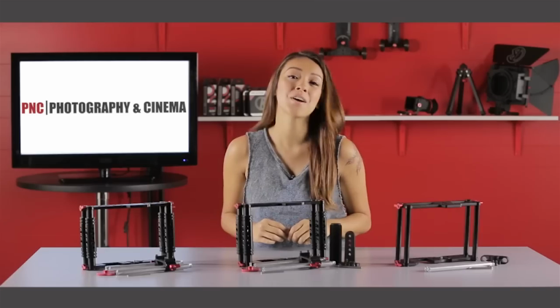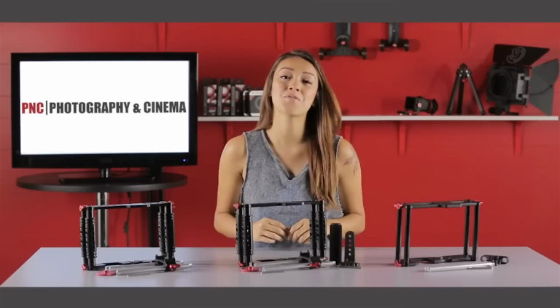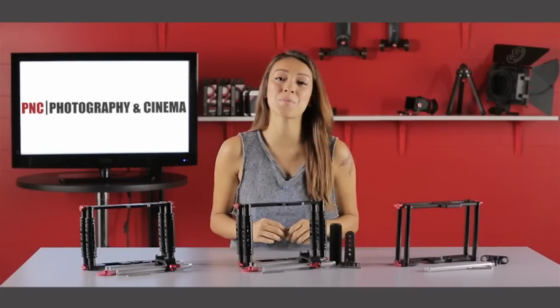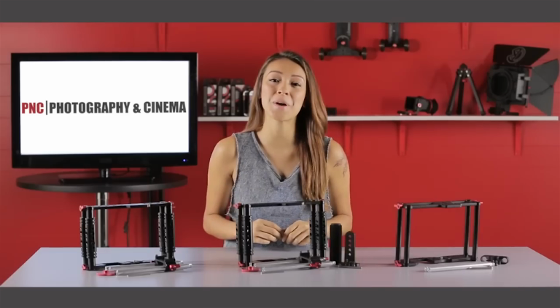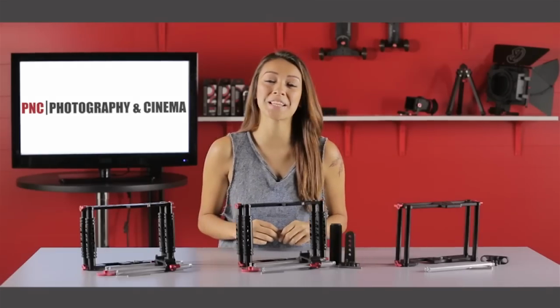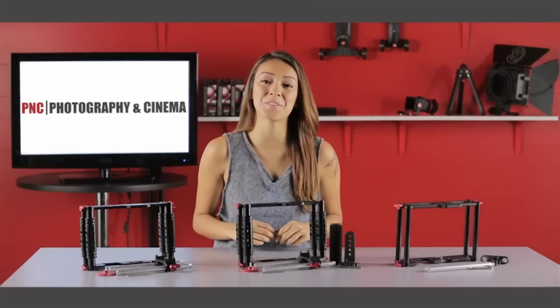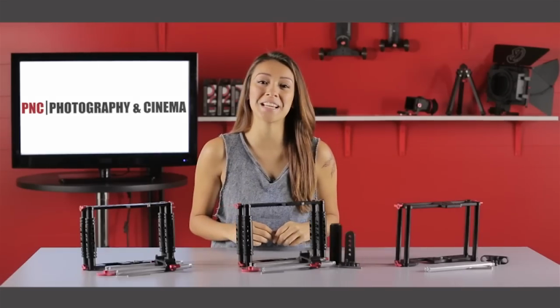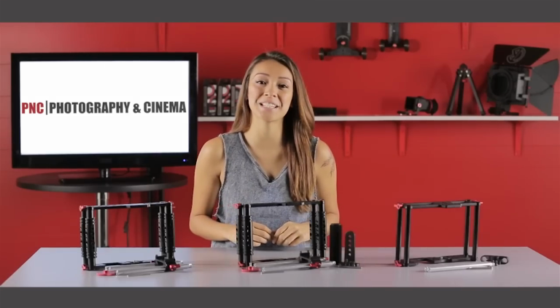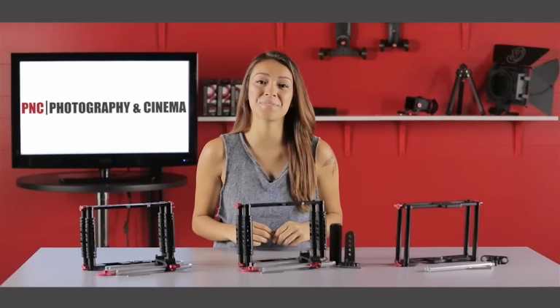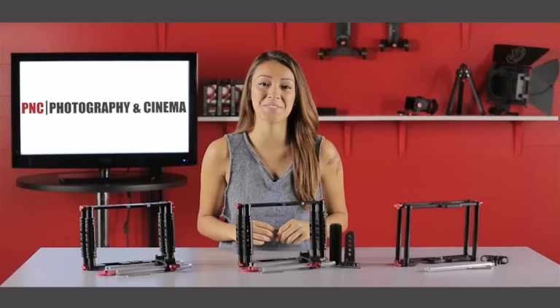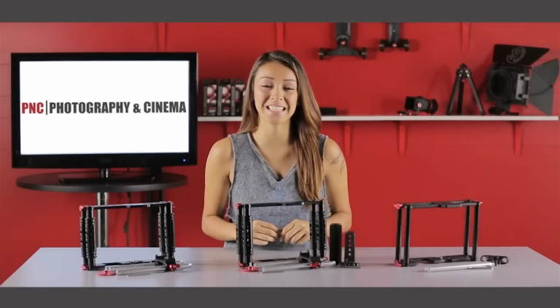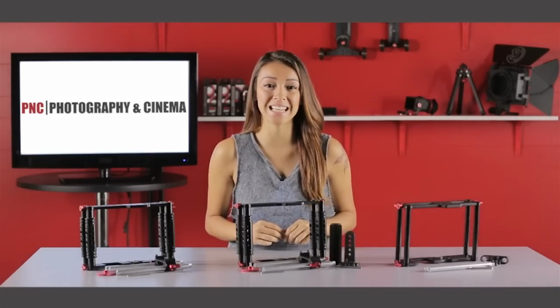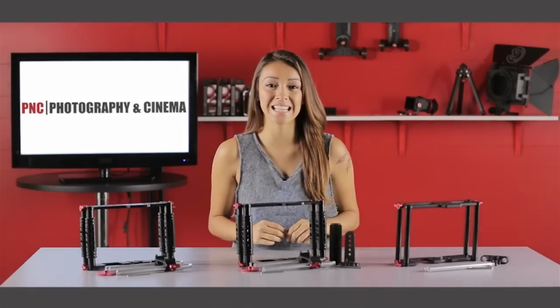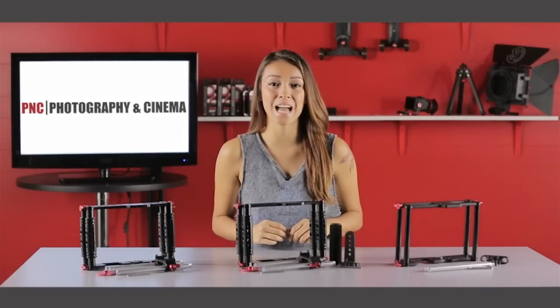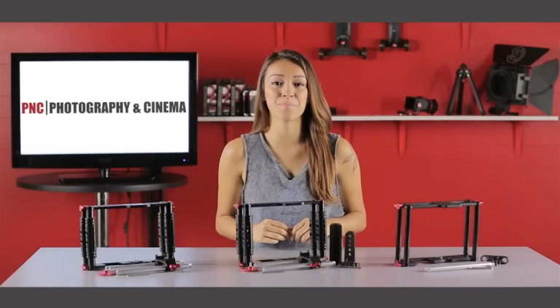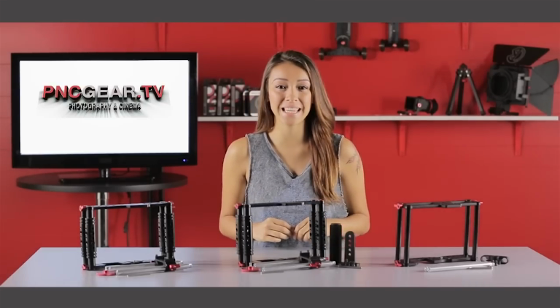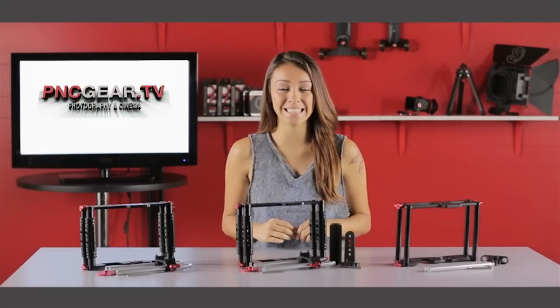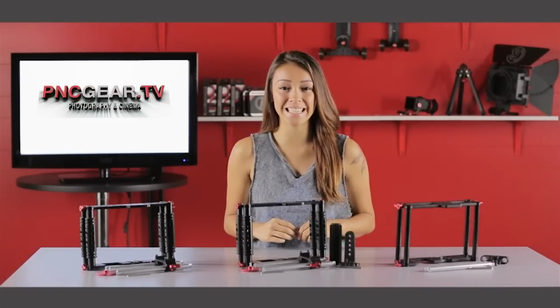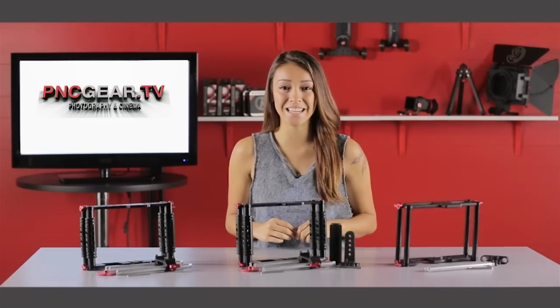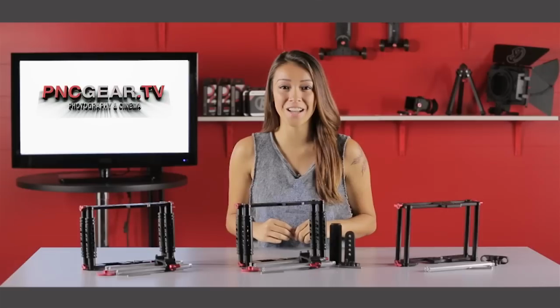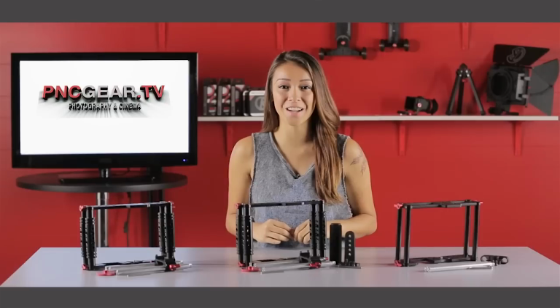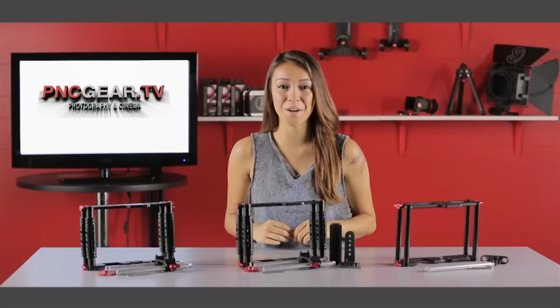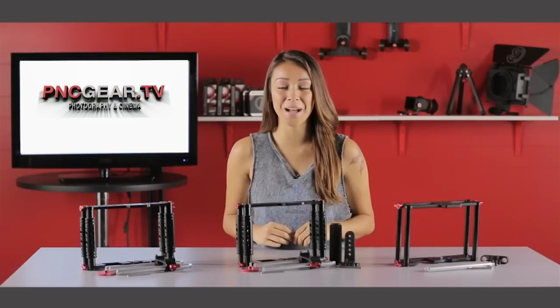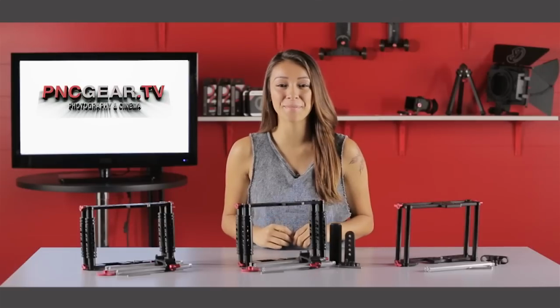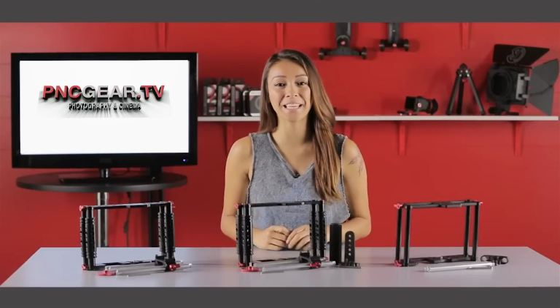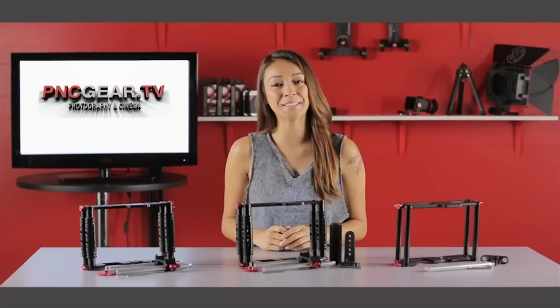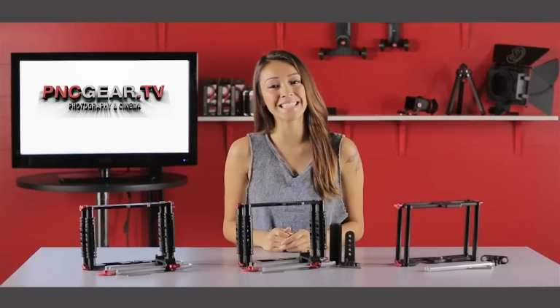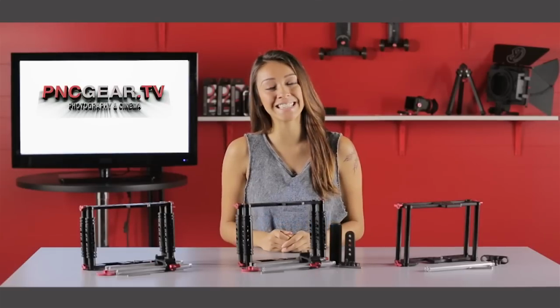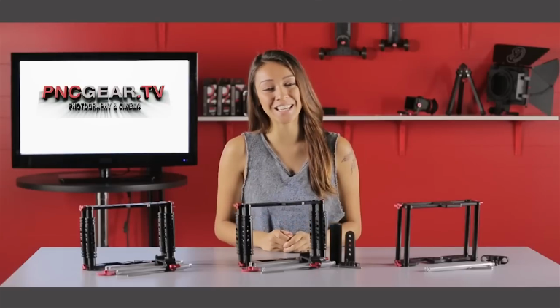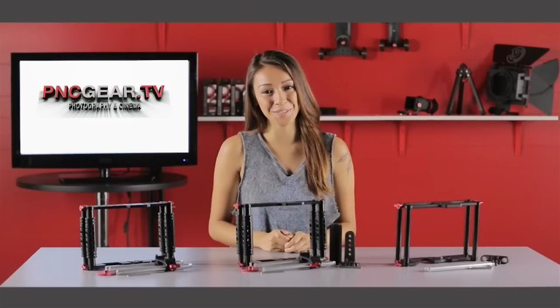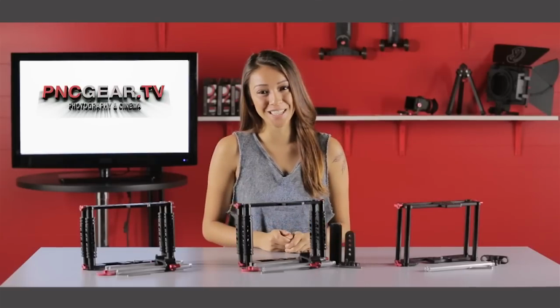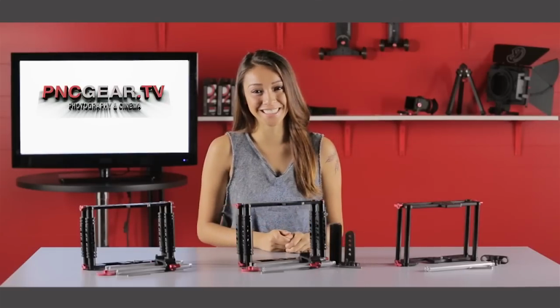For more product information, please visit us at pncgear.com. I'm Keiko and thank you for watching.